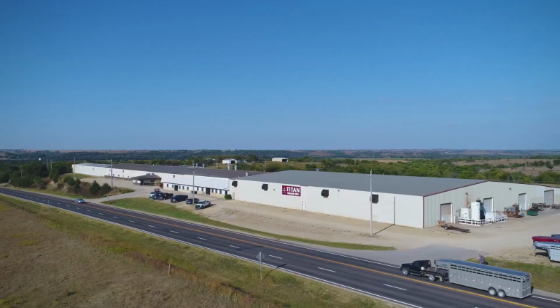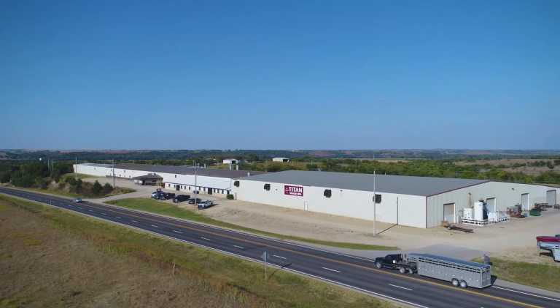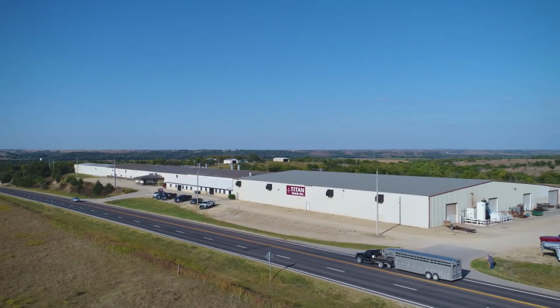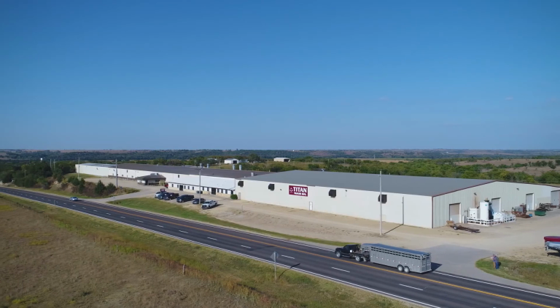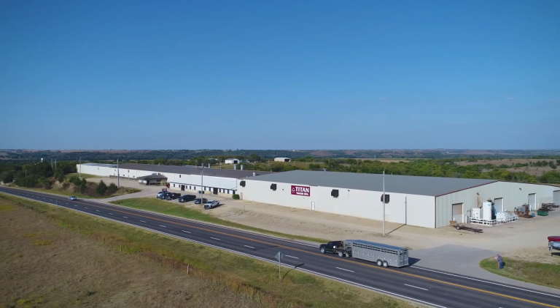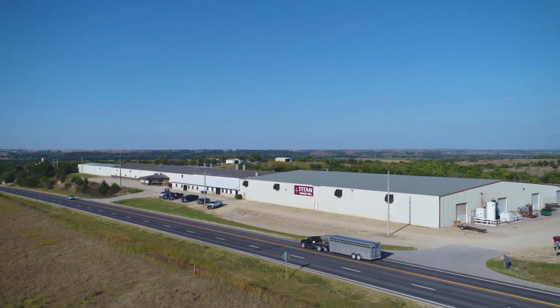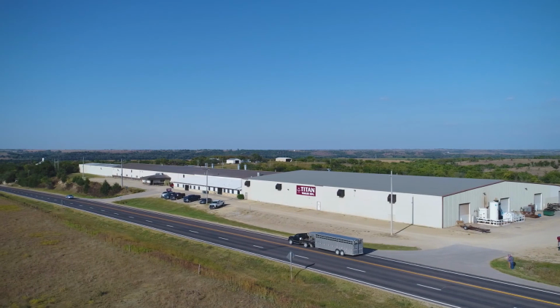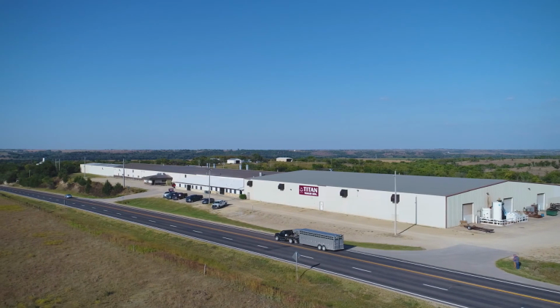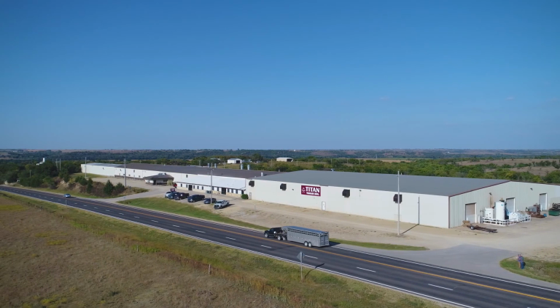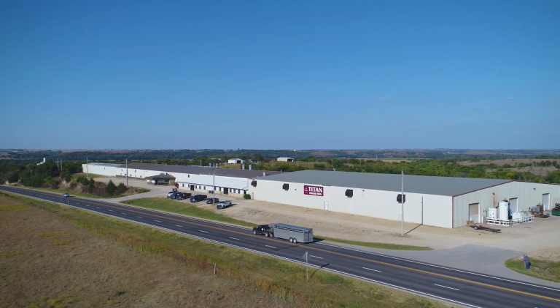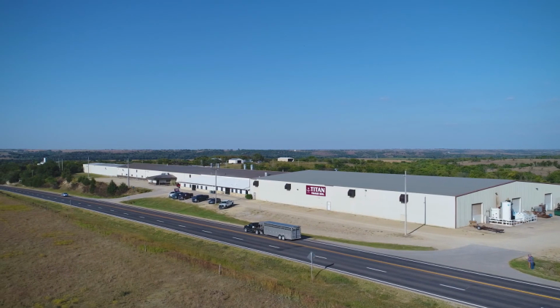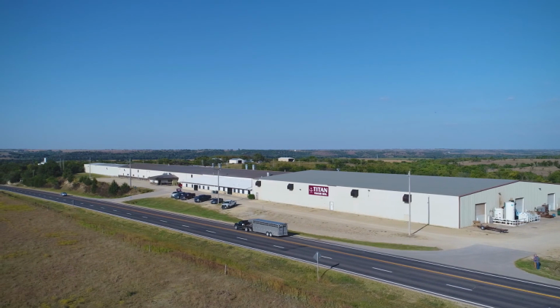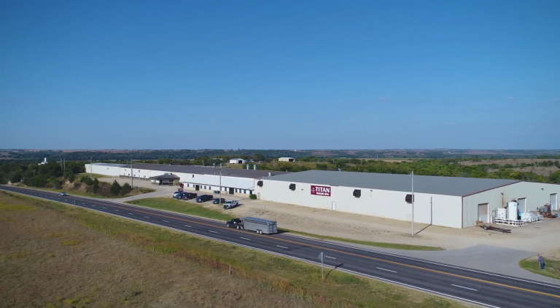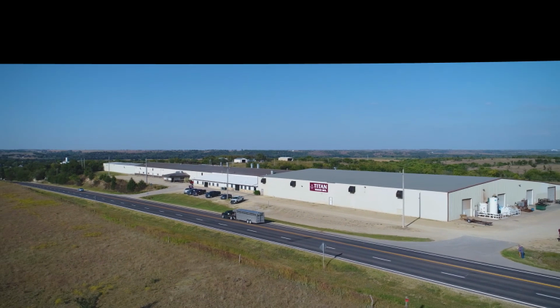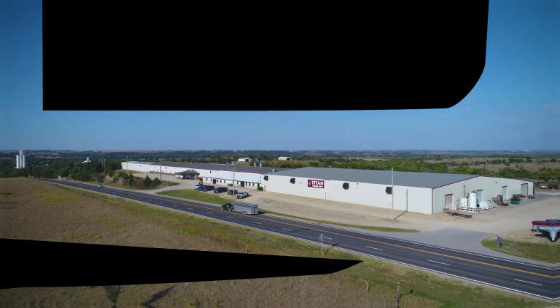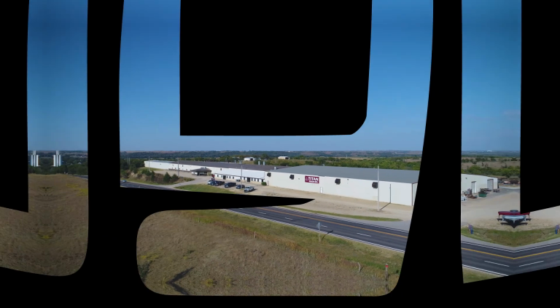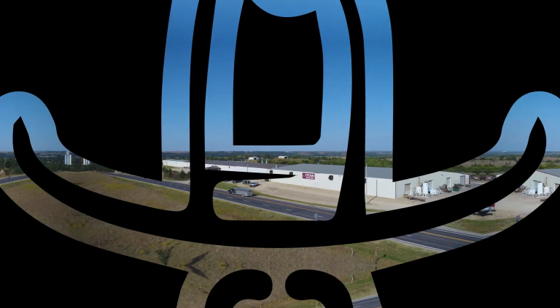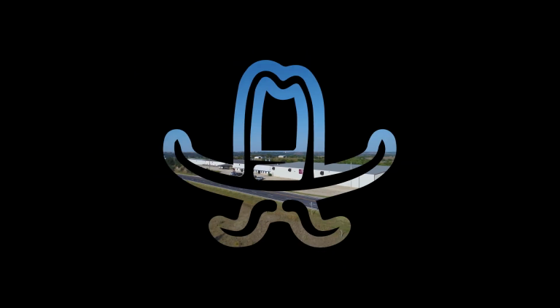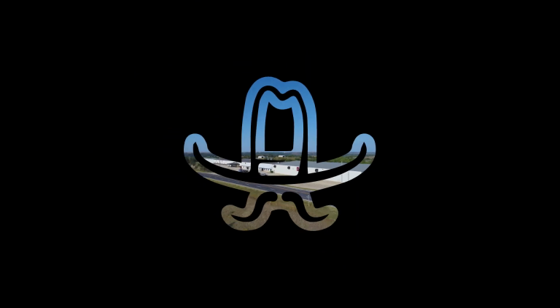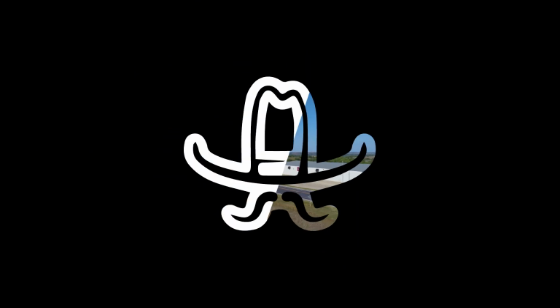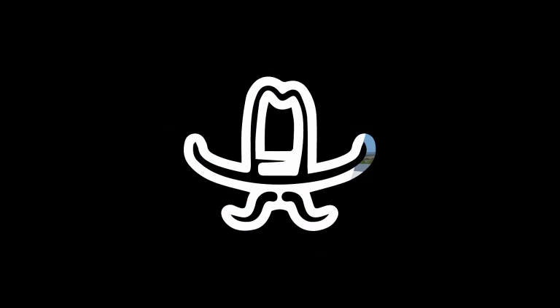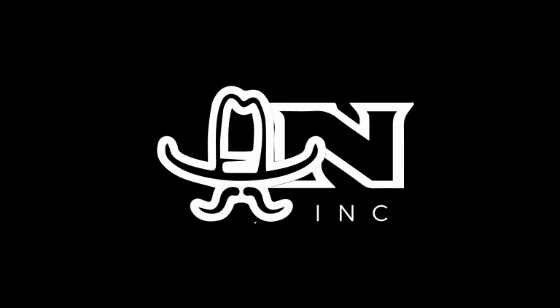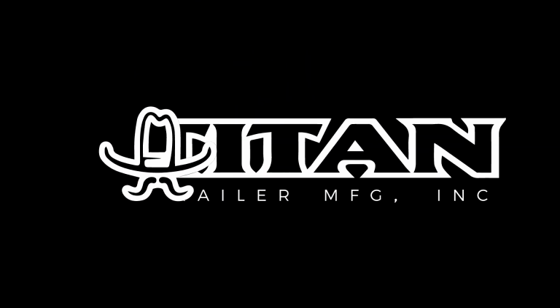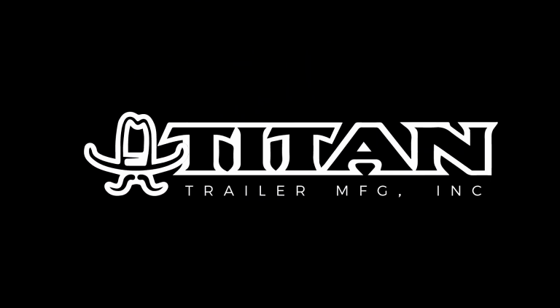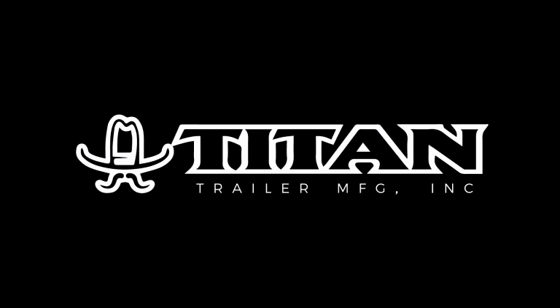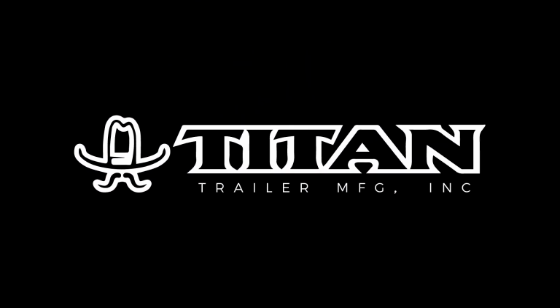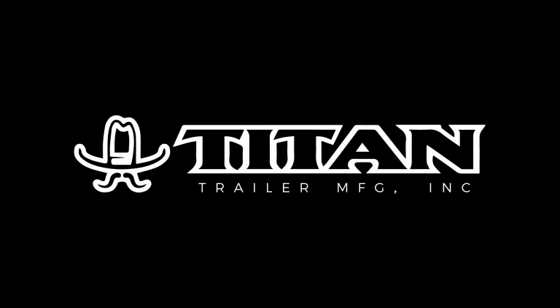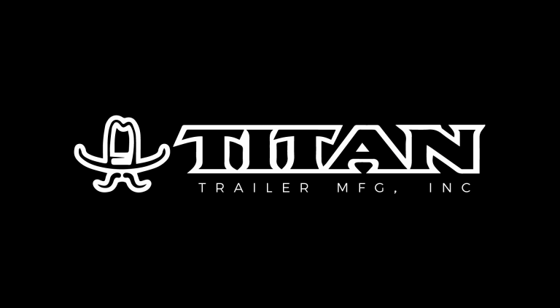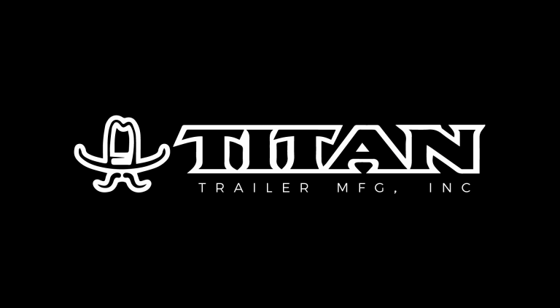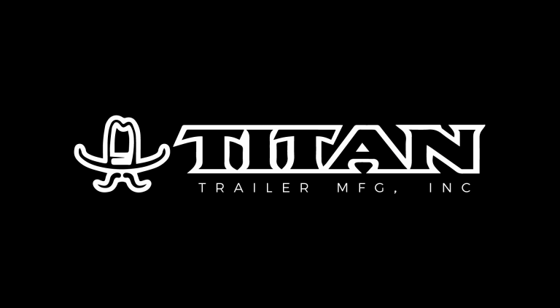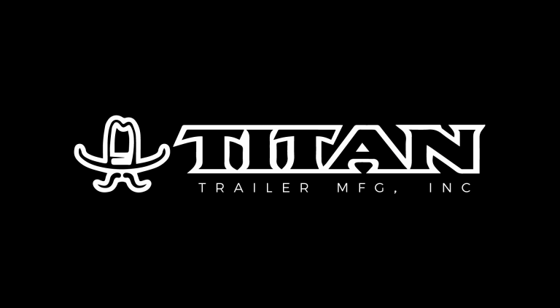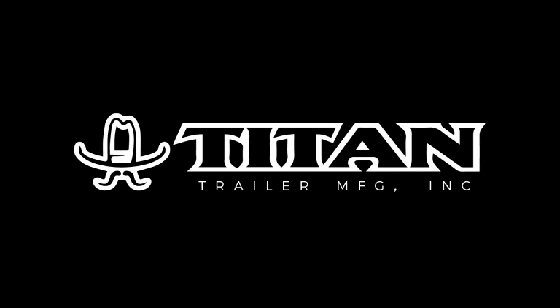For more information, or to locate a Titan dealer near you, please visit us at titantrailer.com.